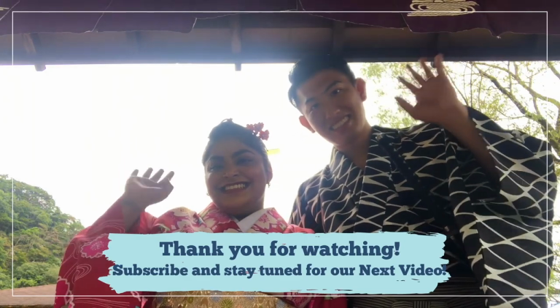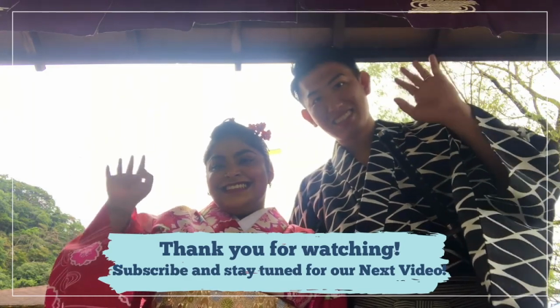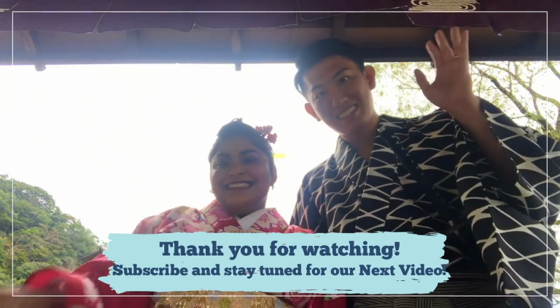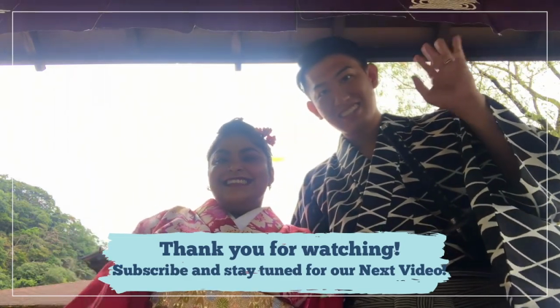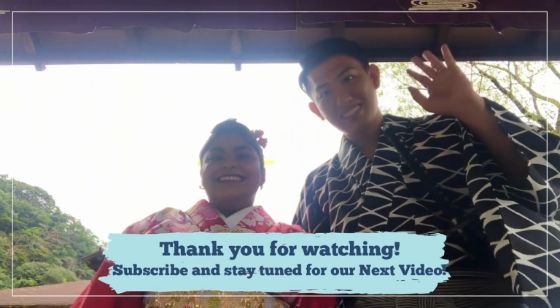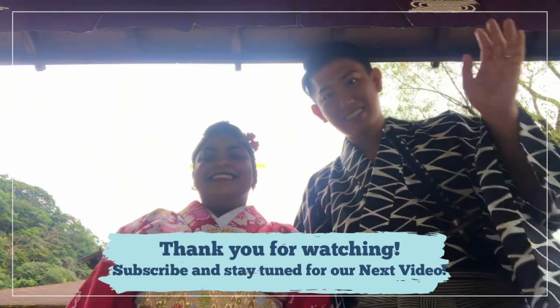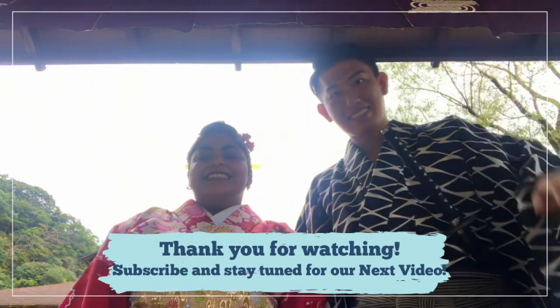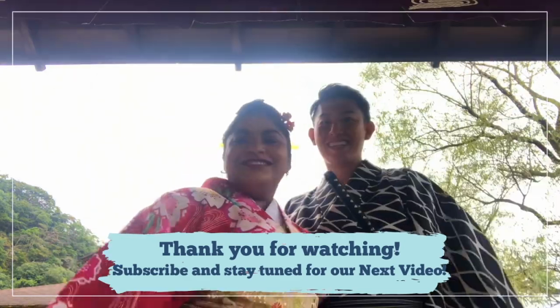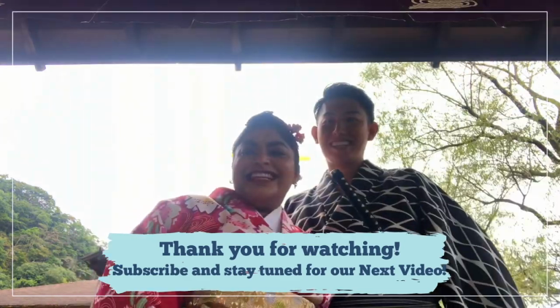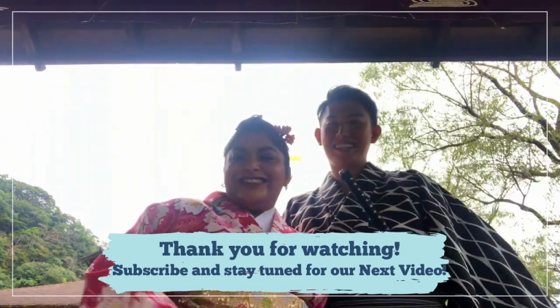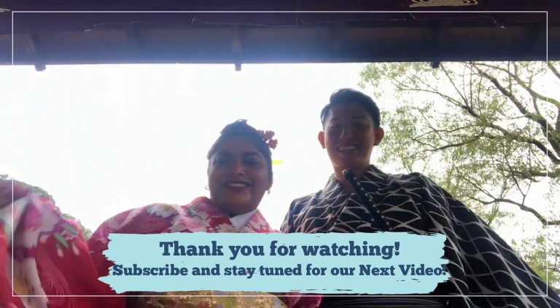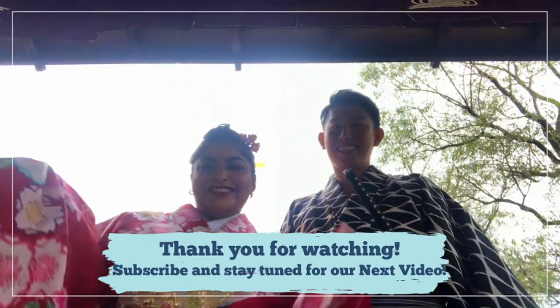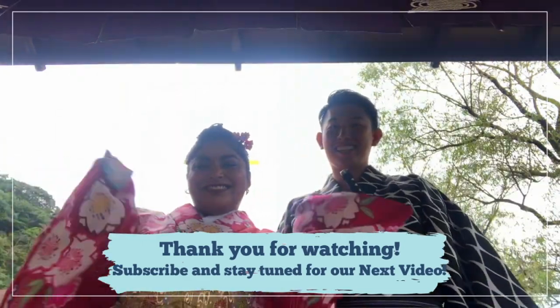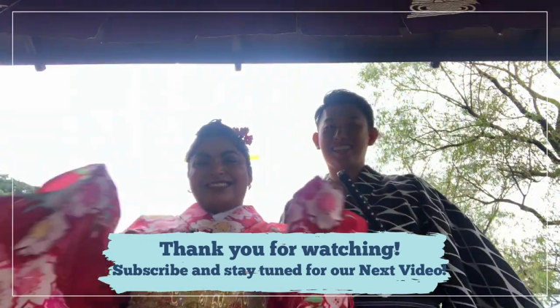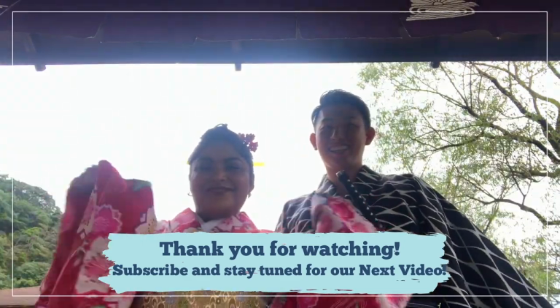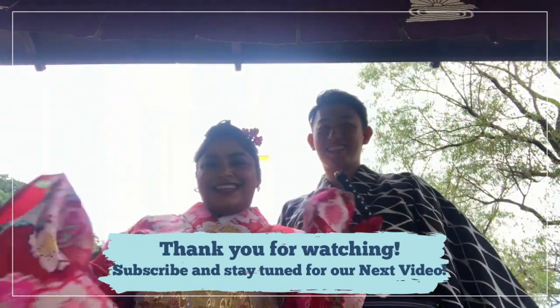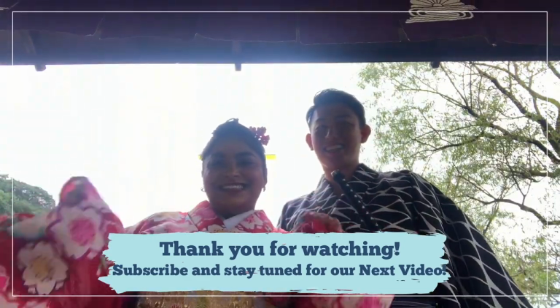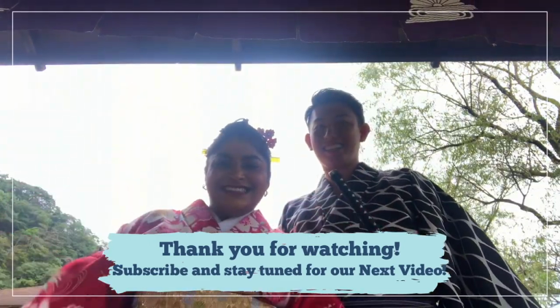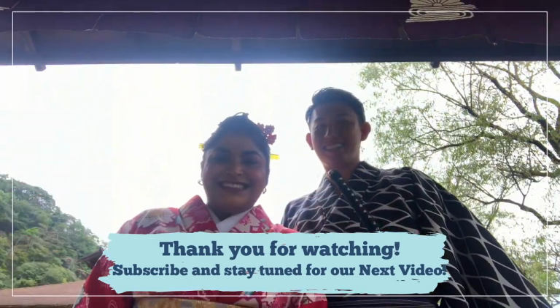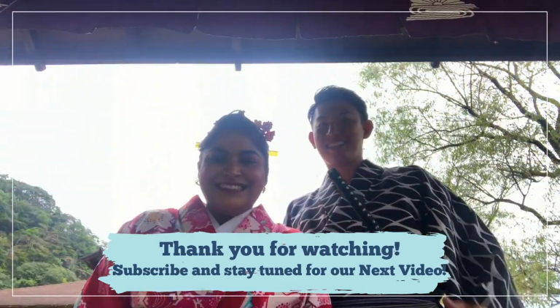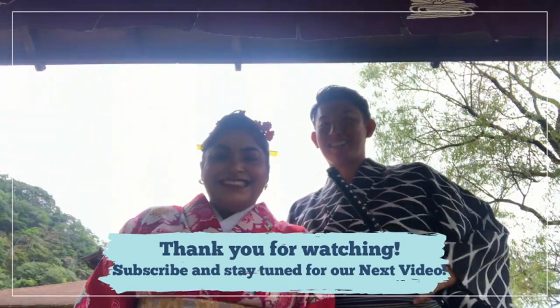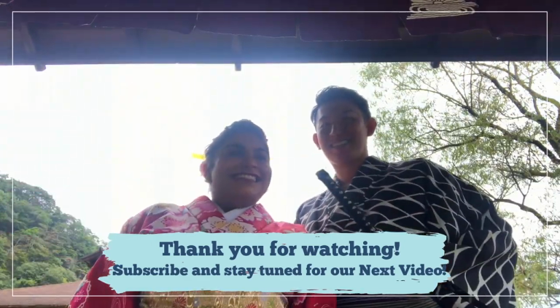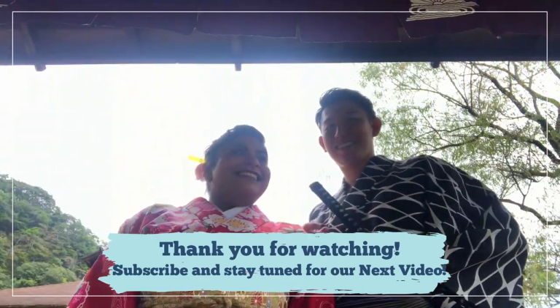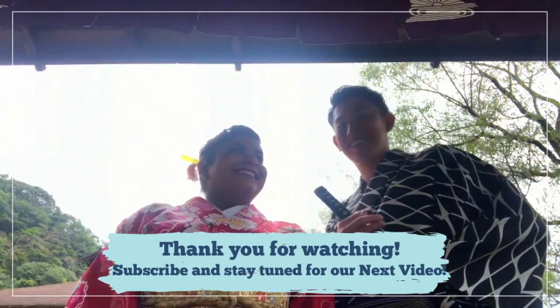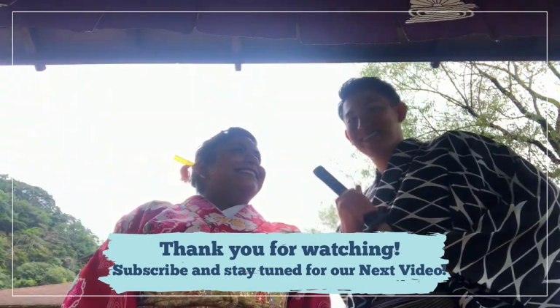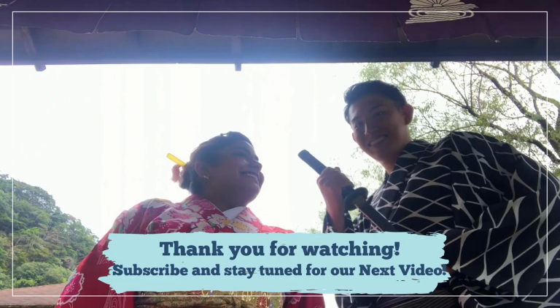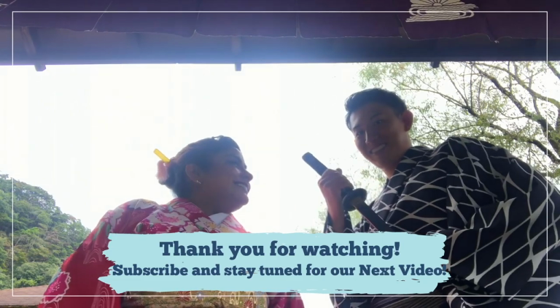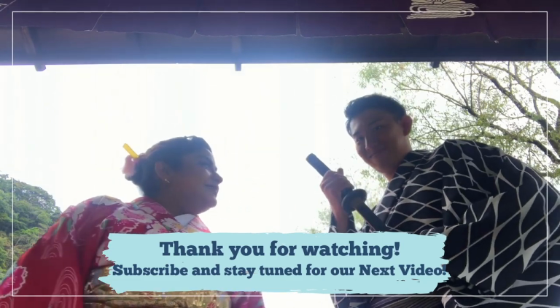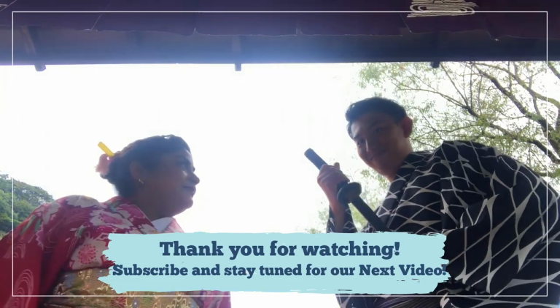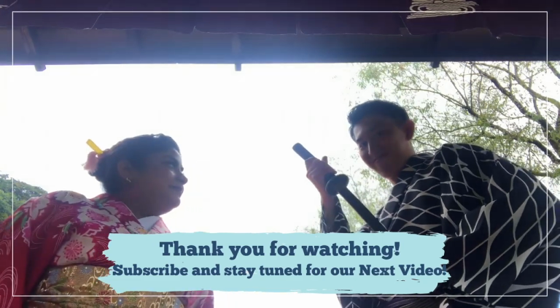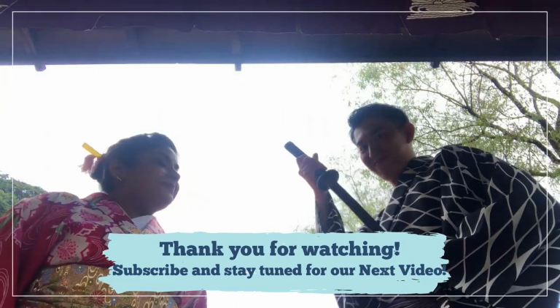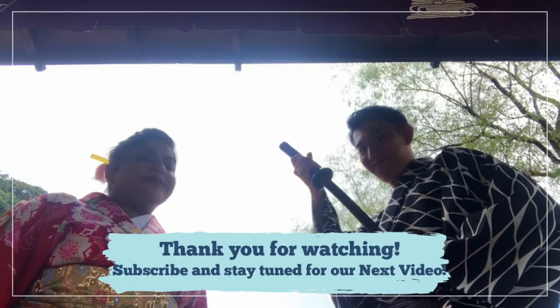We are looking forward to seeing you in our next video. Please subscribe and leave a like — thank you!